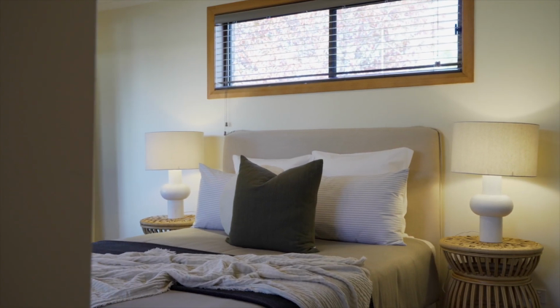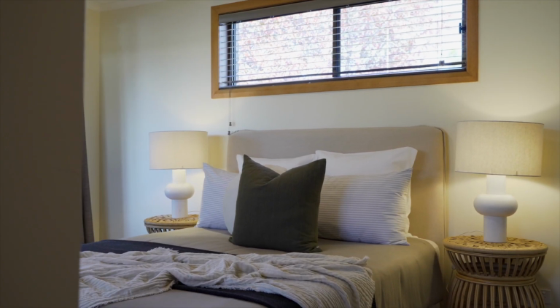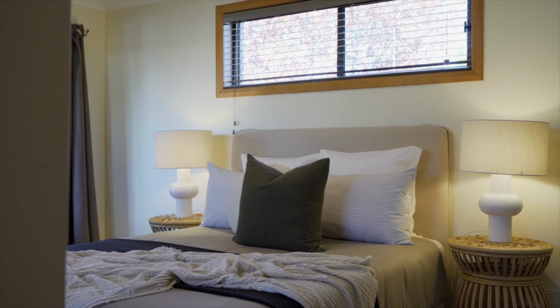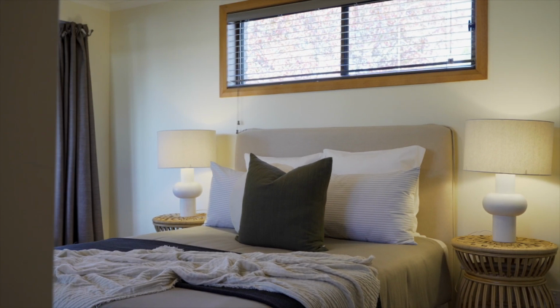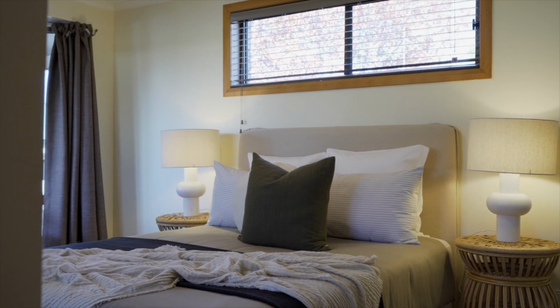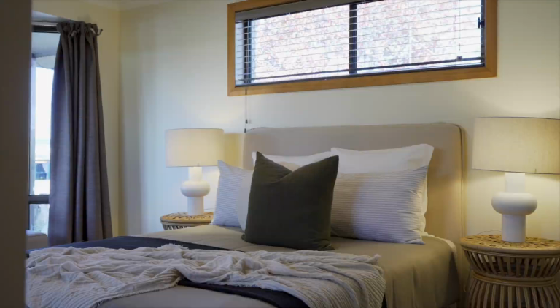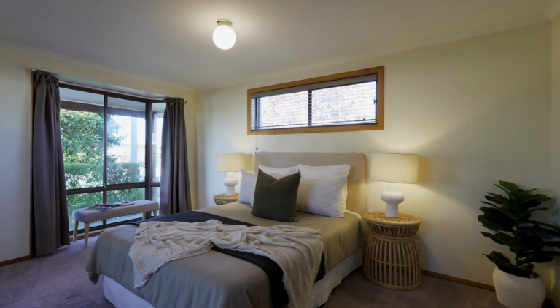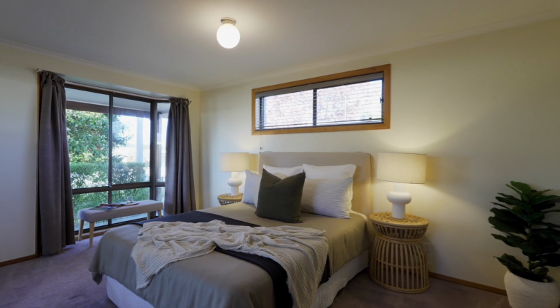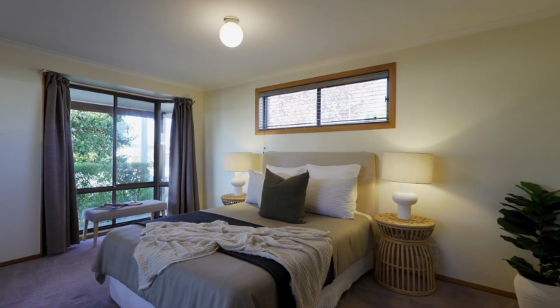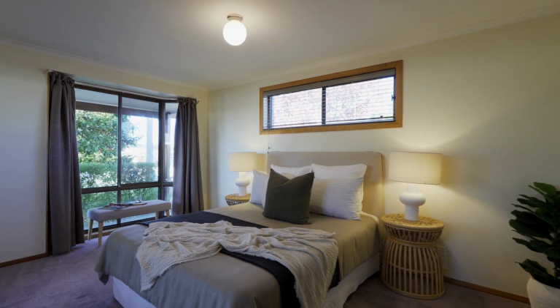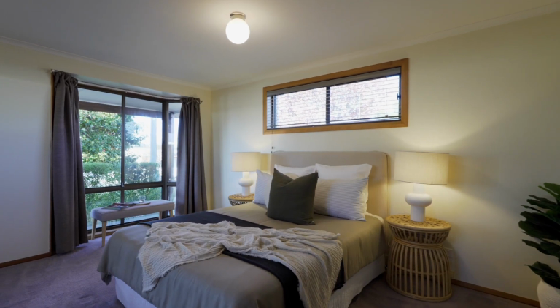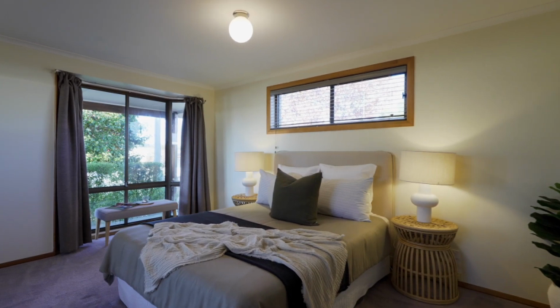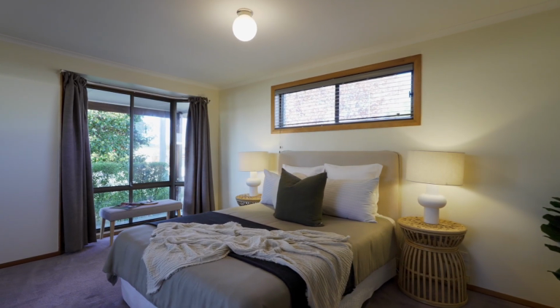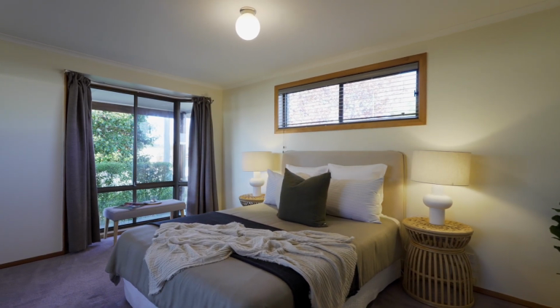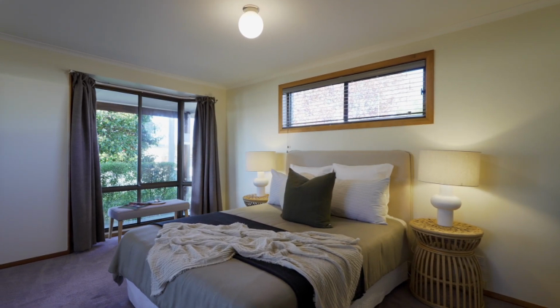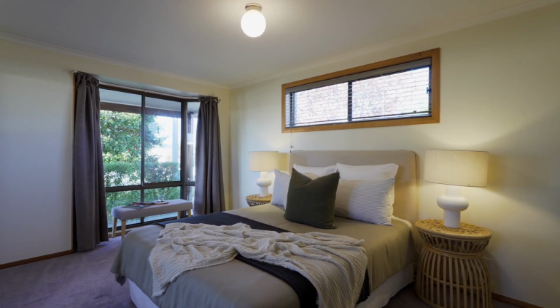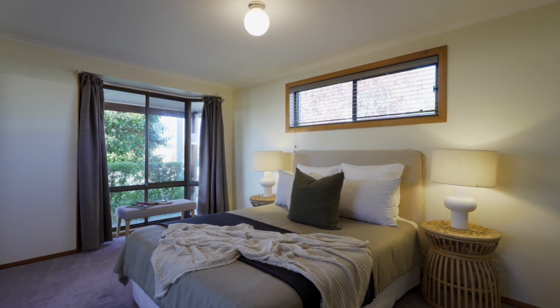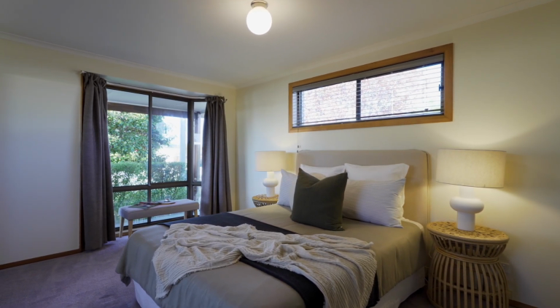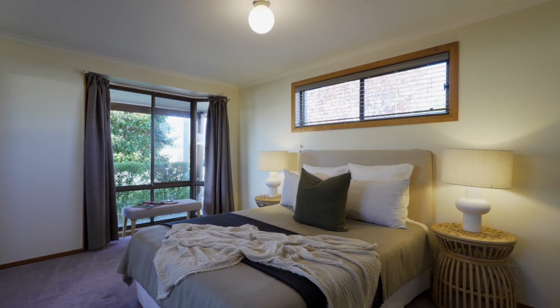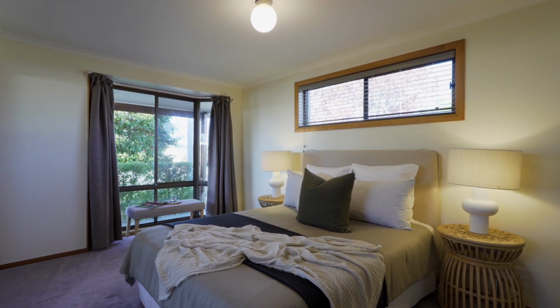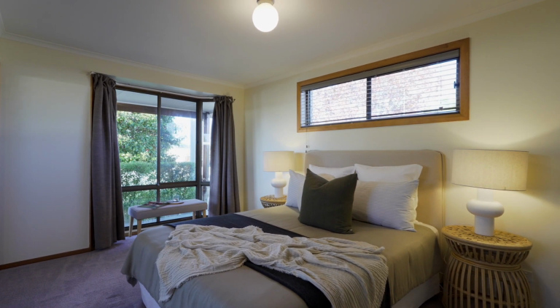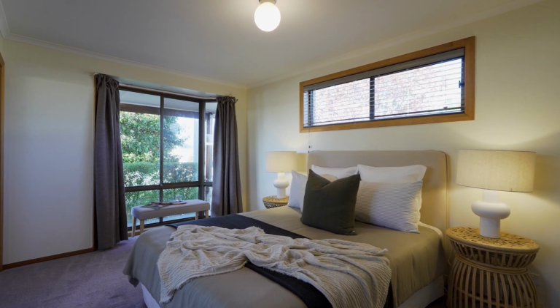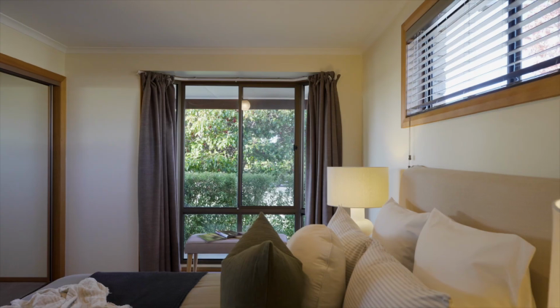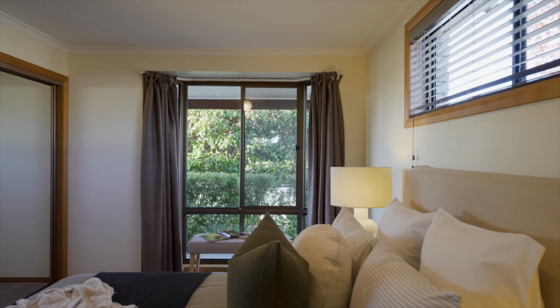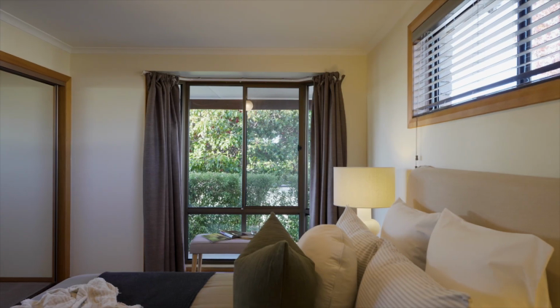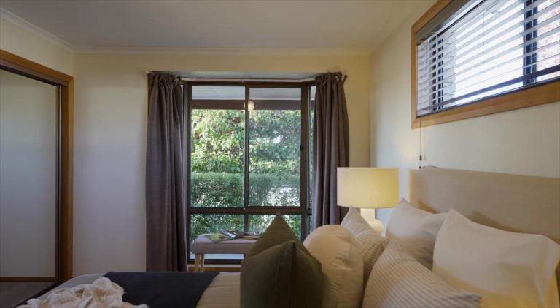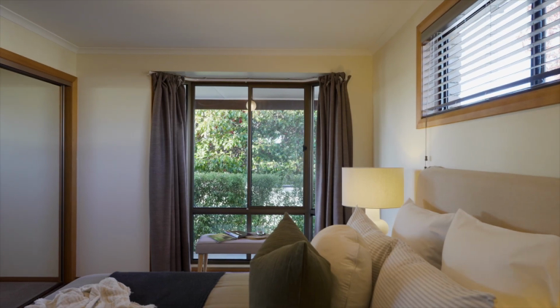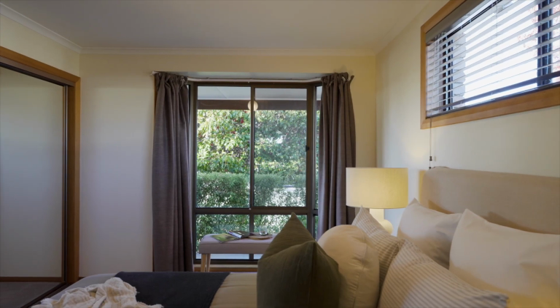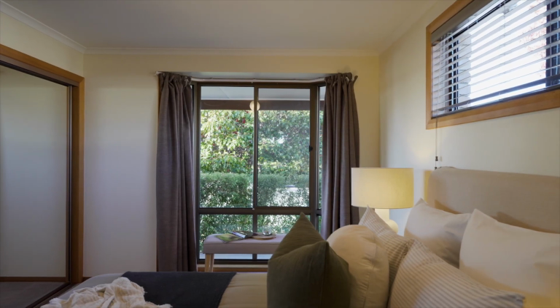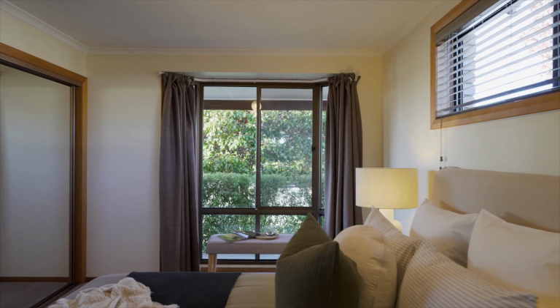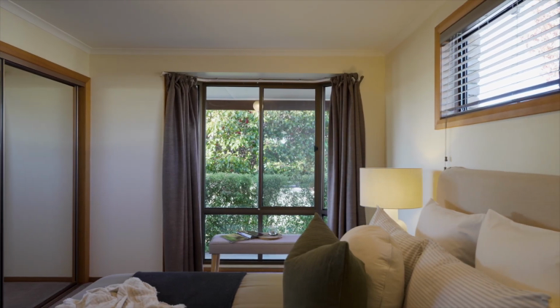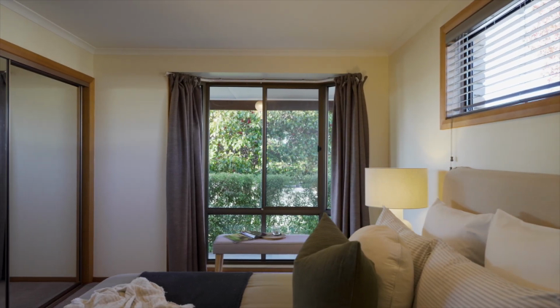There are three bedrooms, all with built-ins and large windows inviting the sun and warmth in.